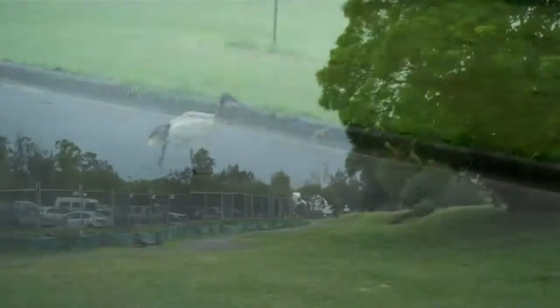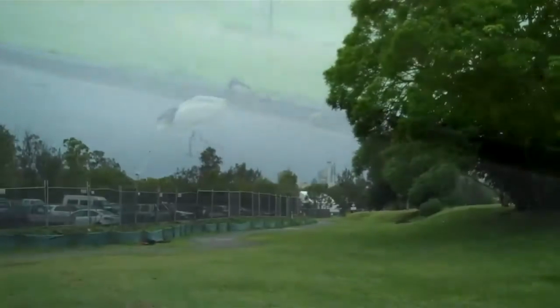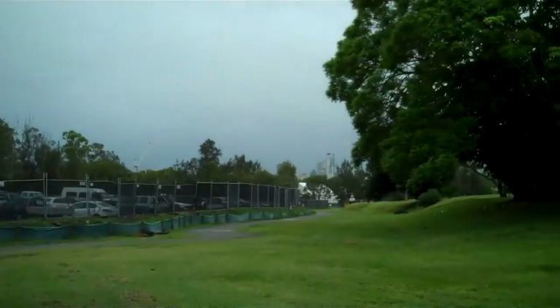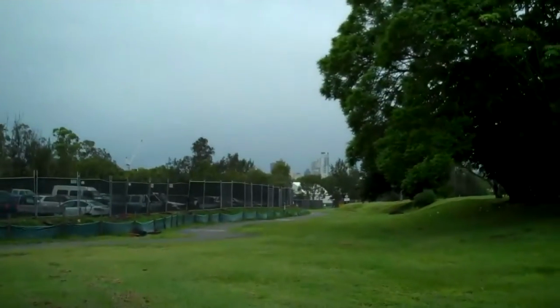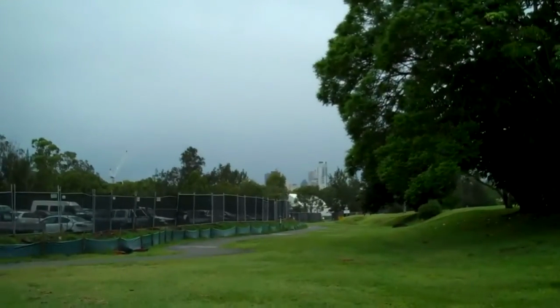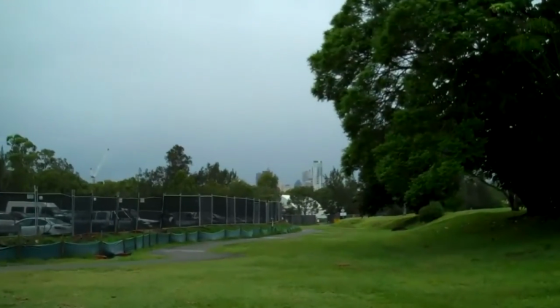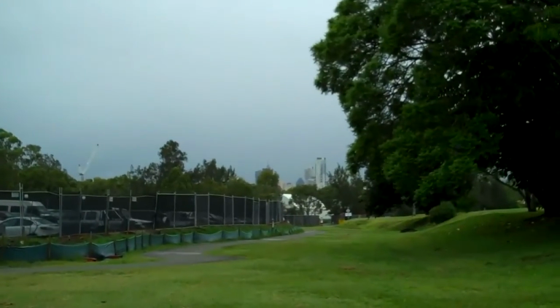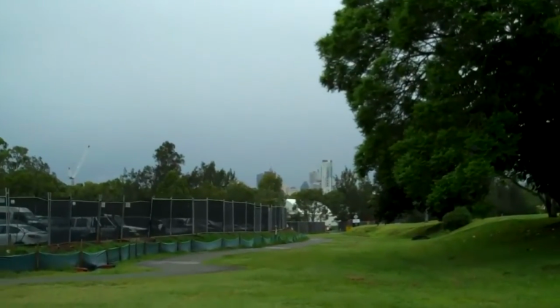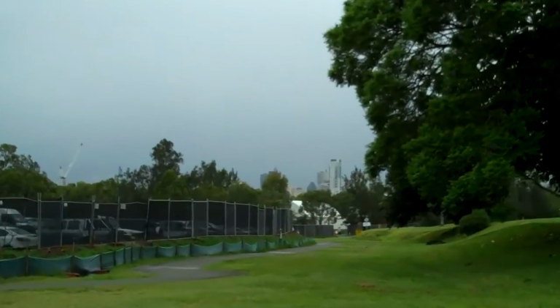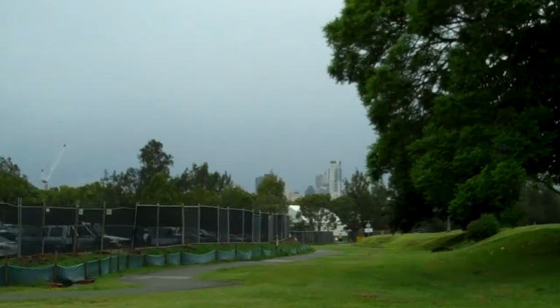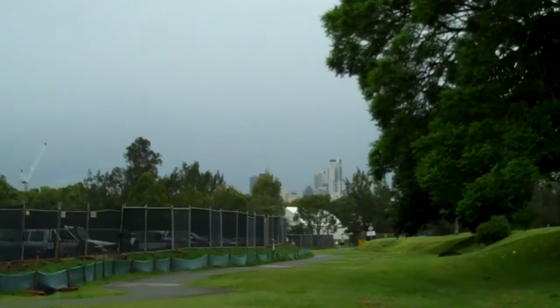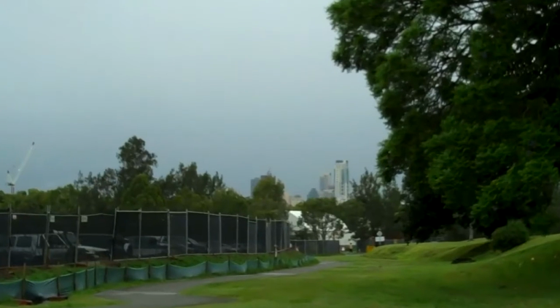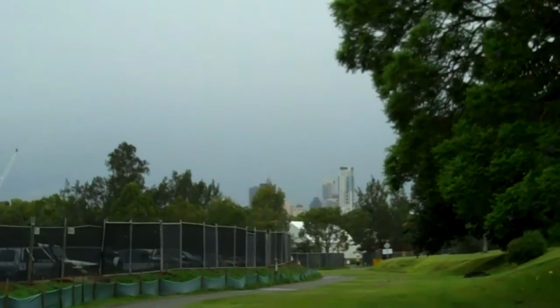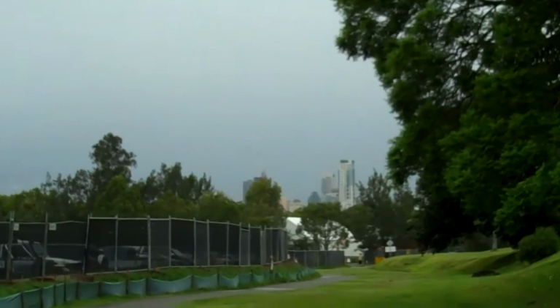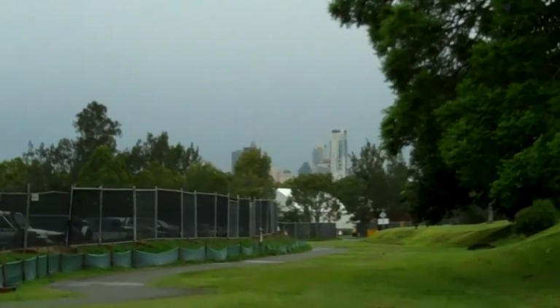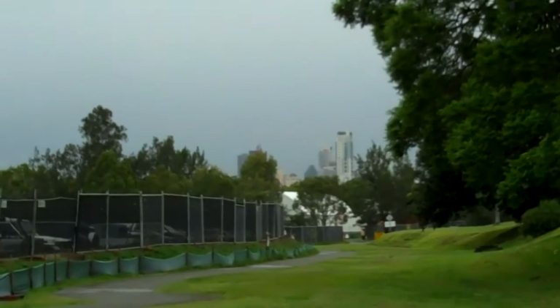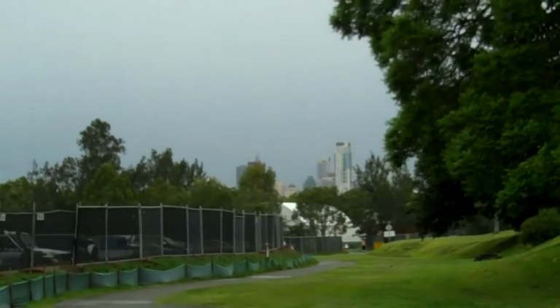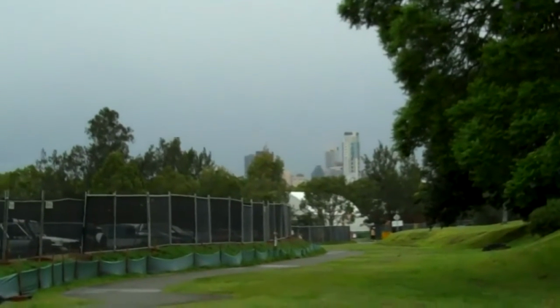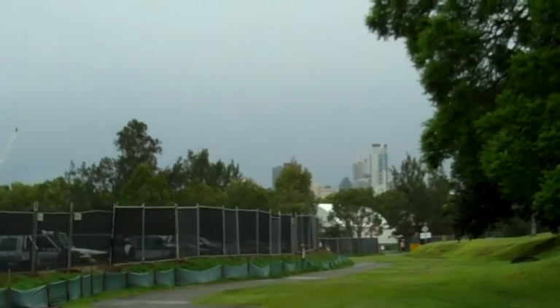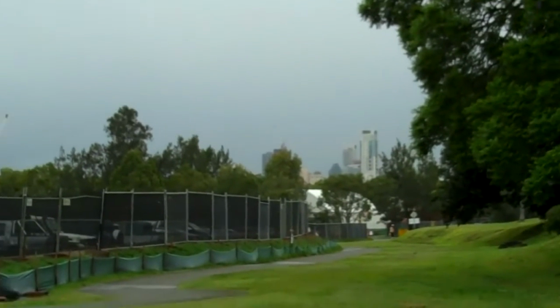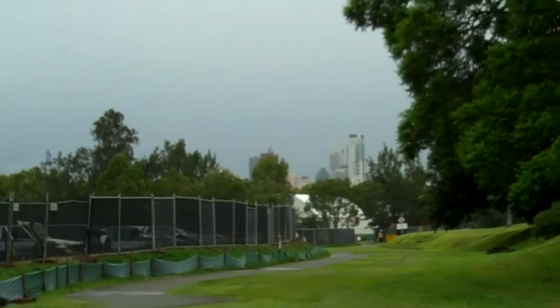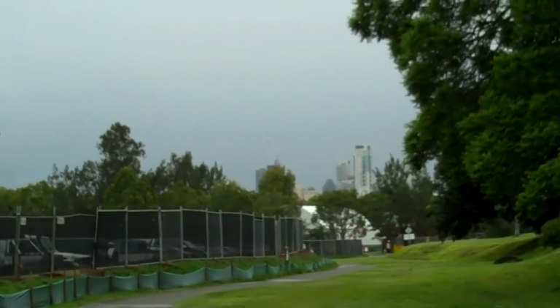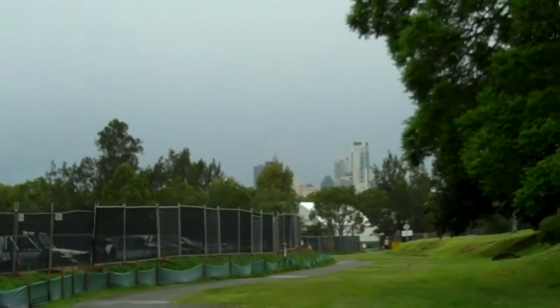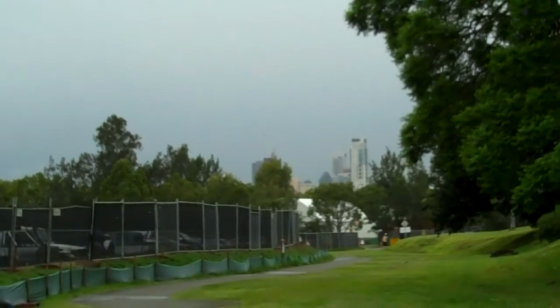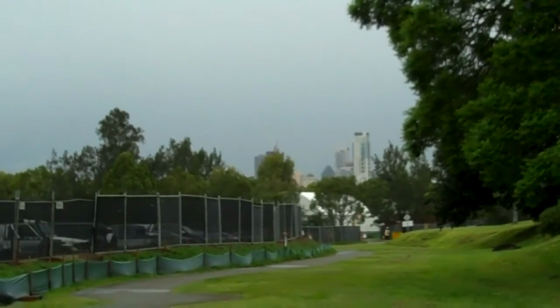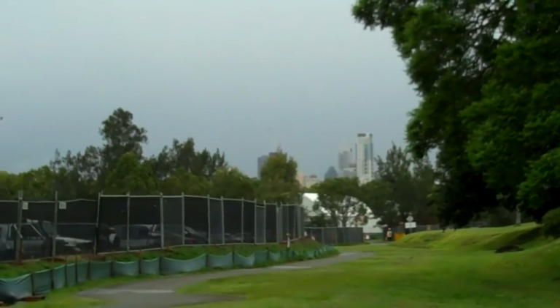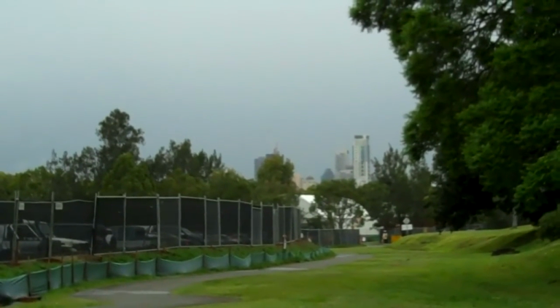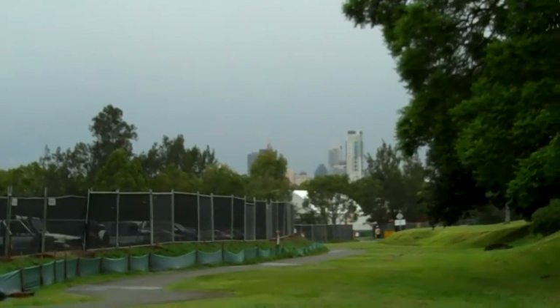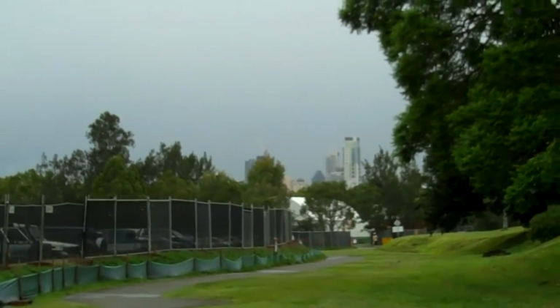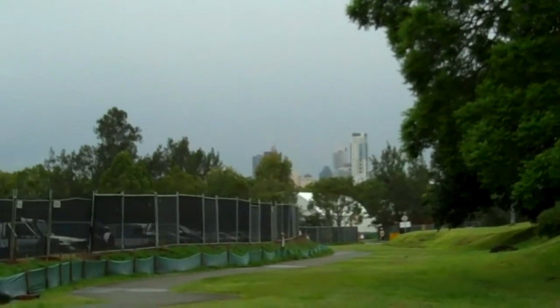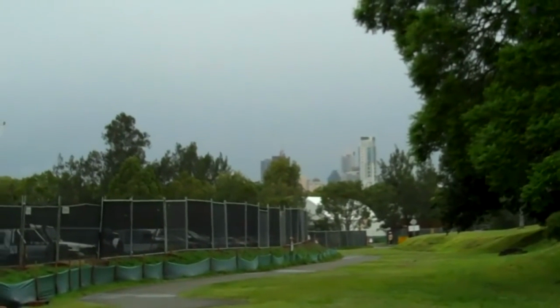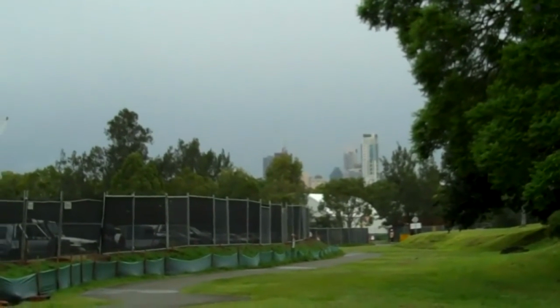Here's another view of the skyline. Very pretty.